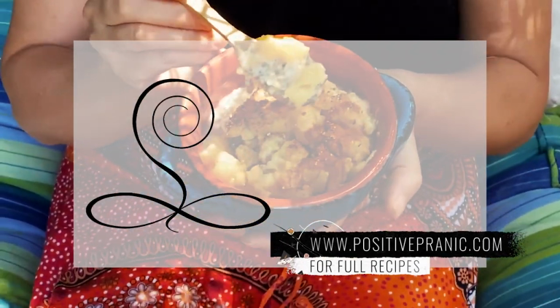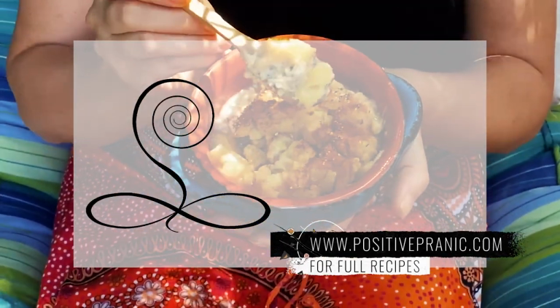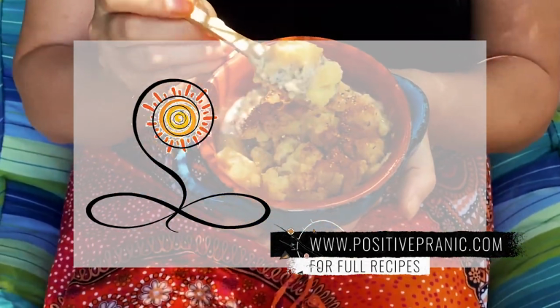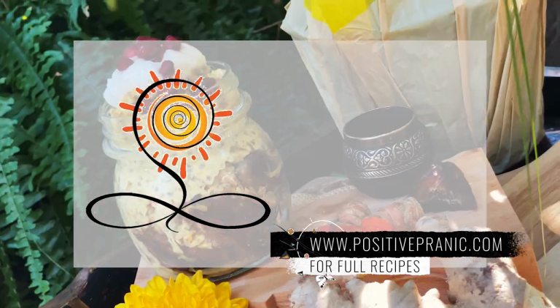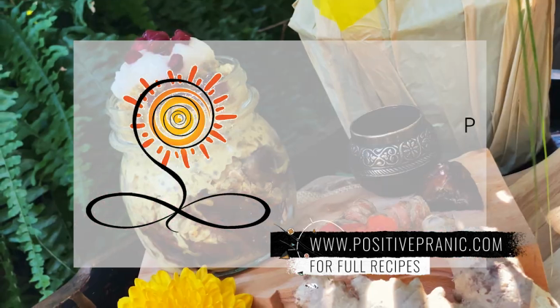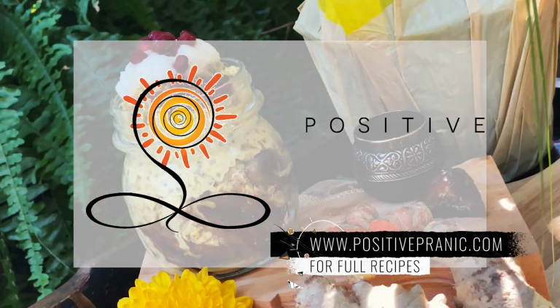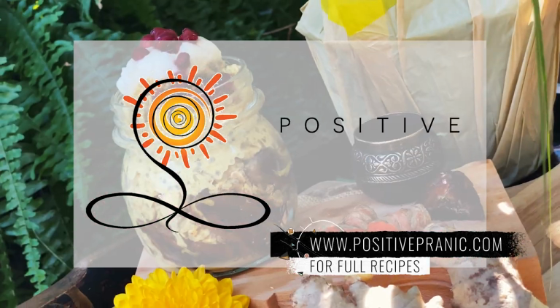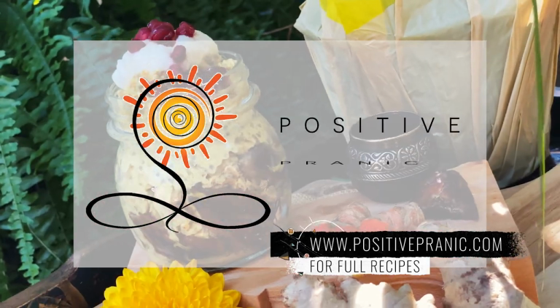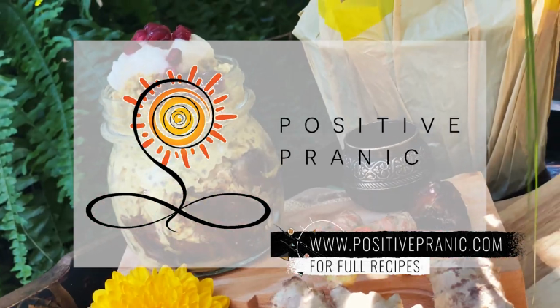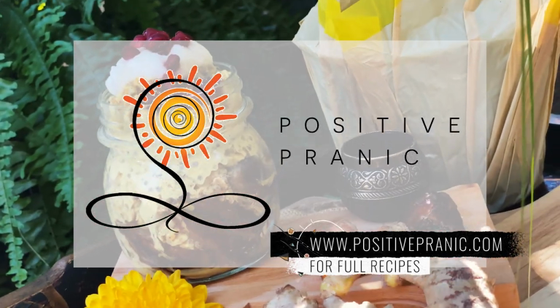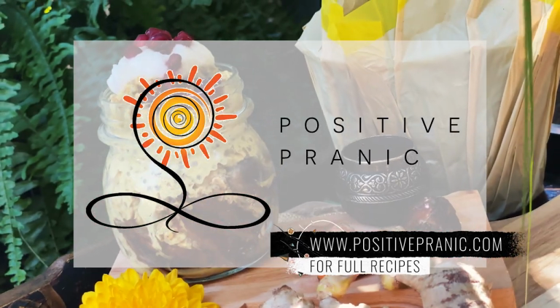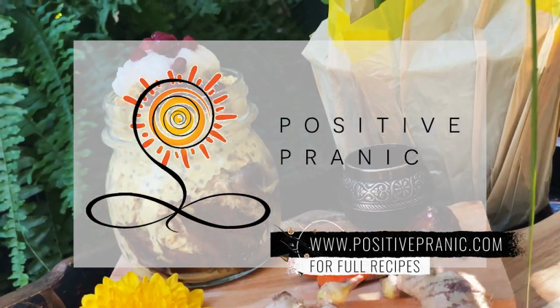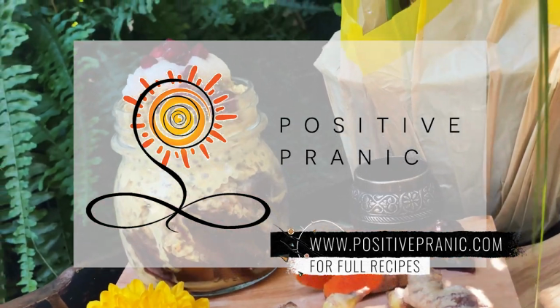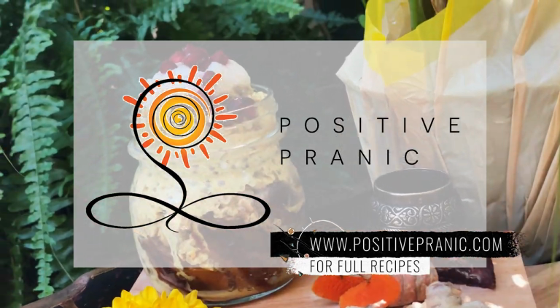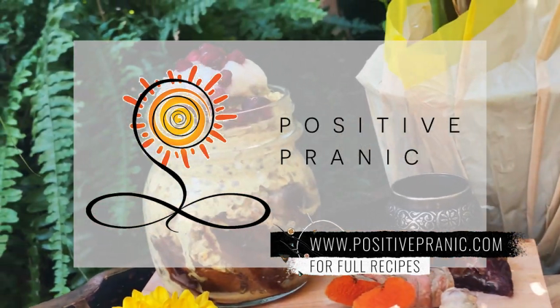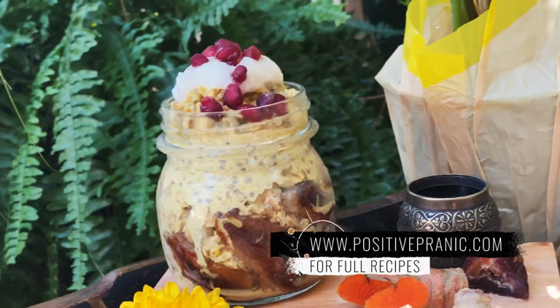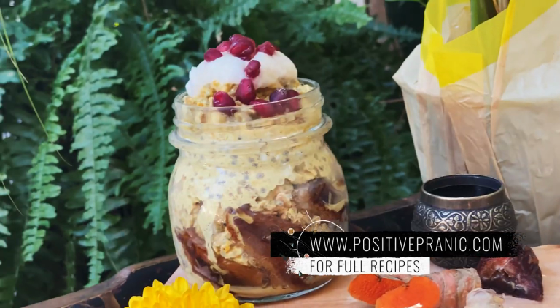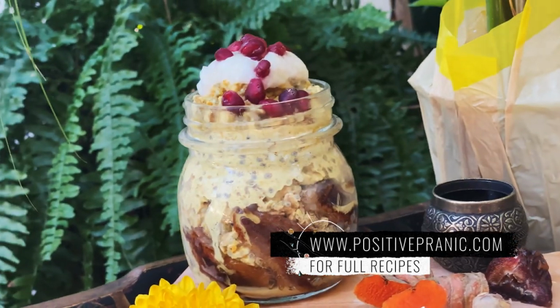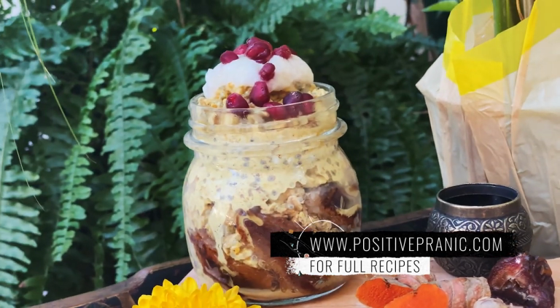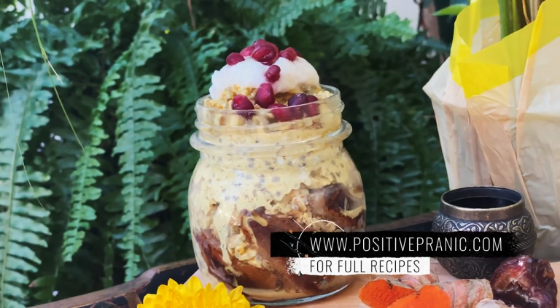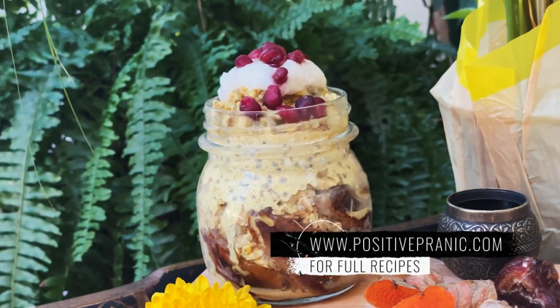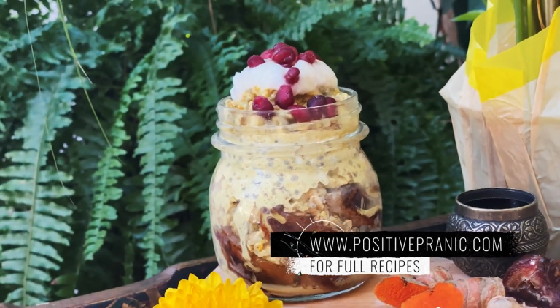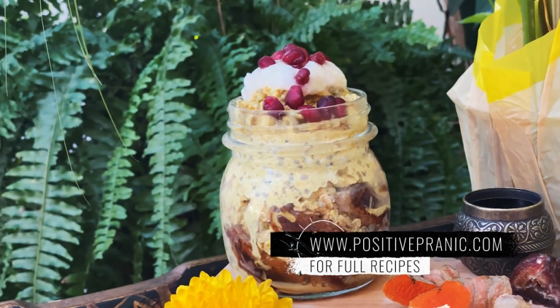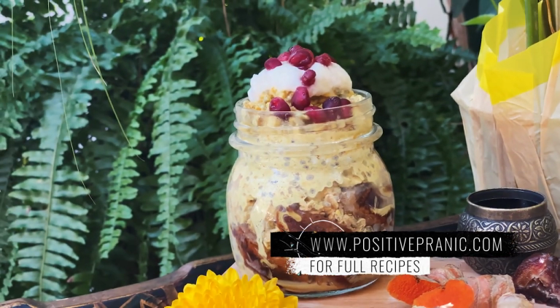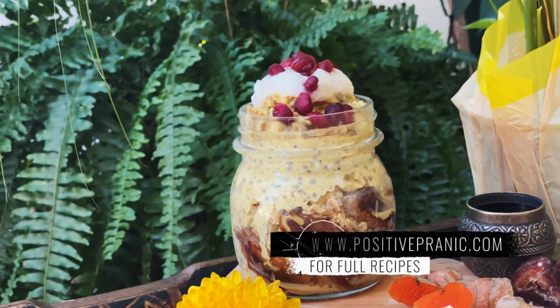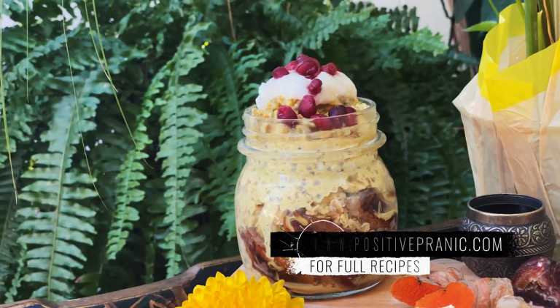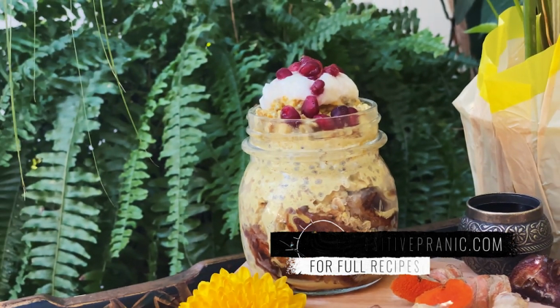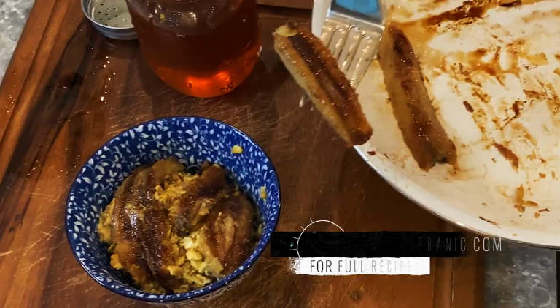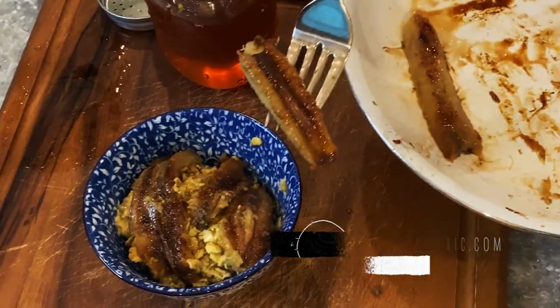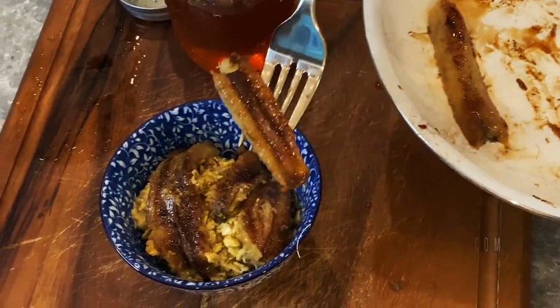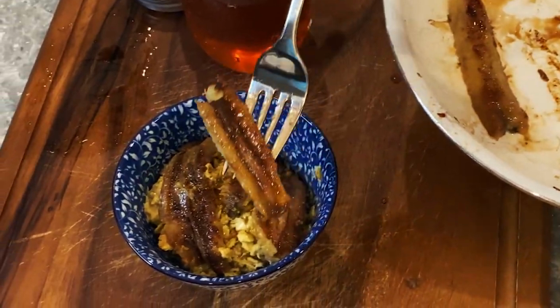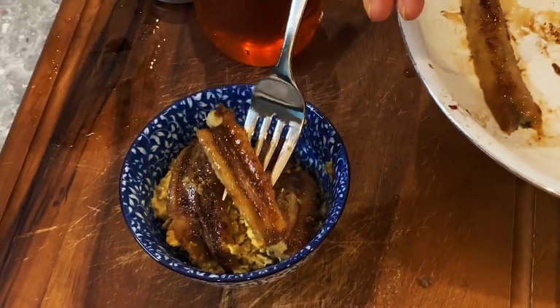All overnight oats are sattvic and made of only positive ingredients. Okay, let's go.